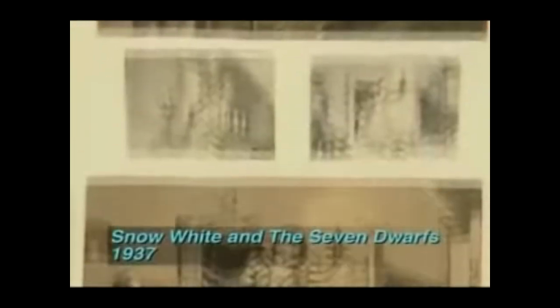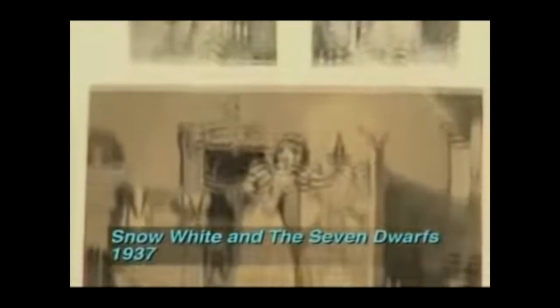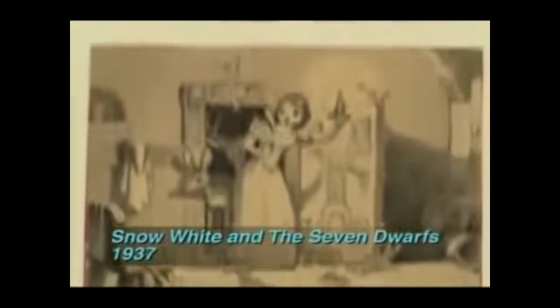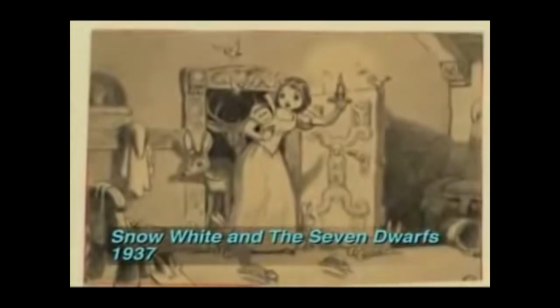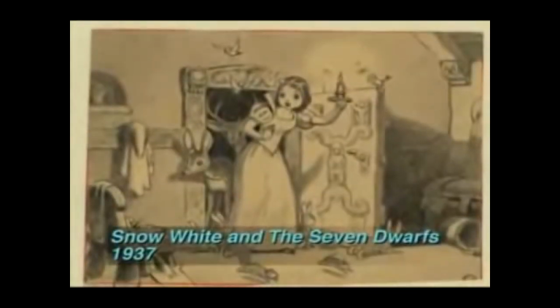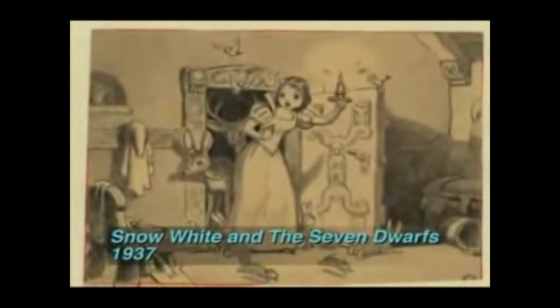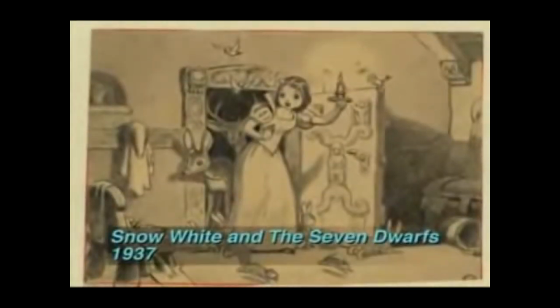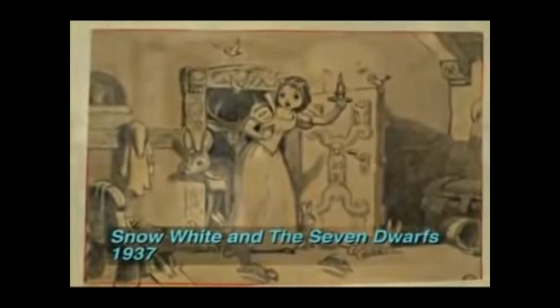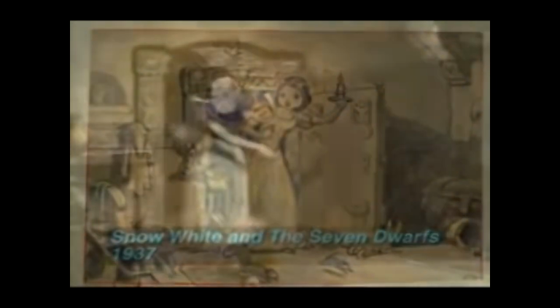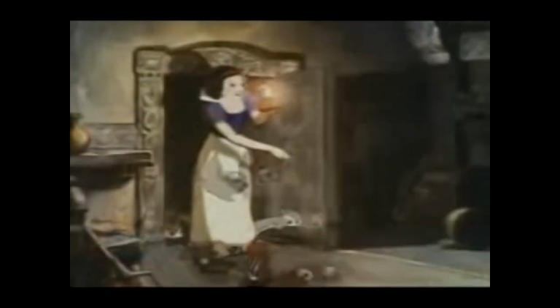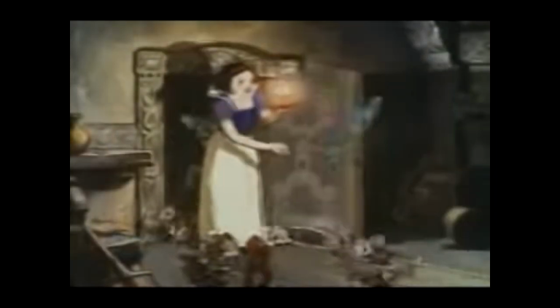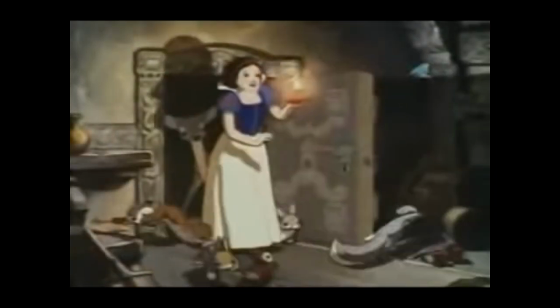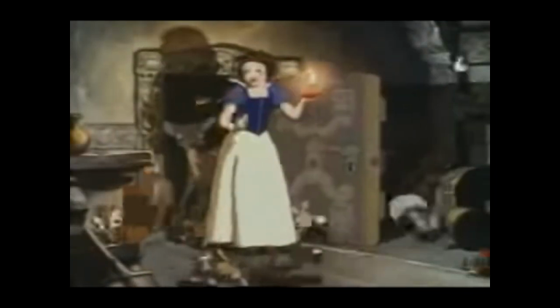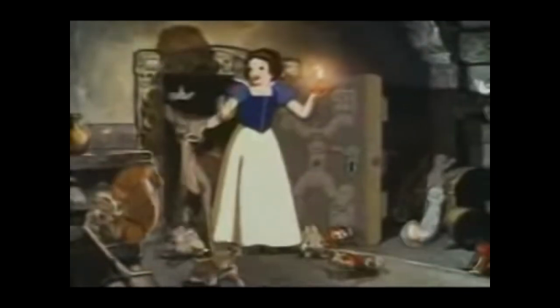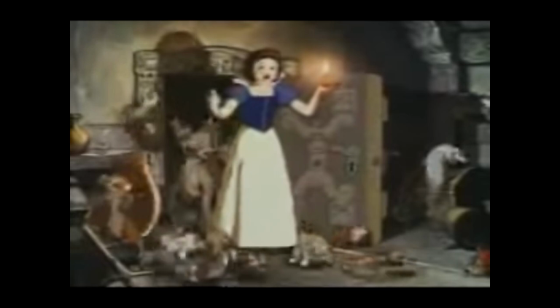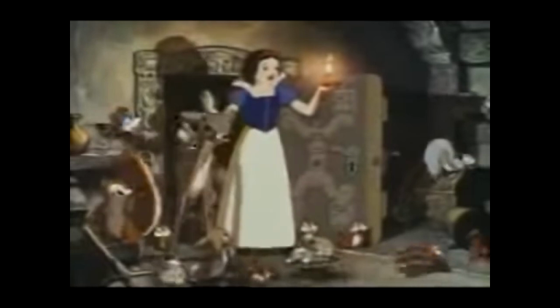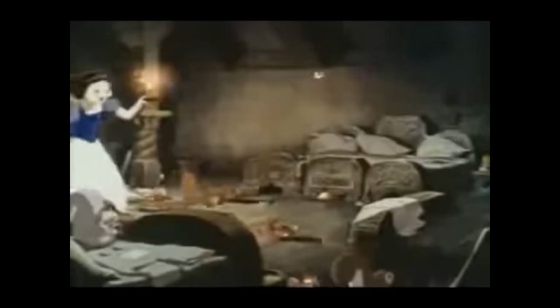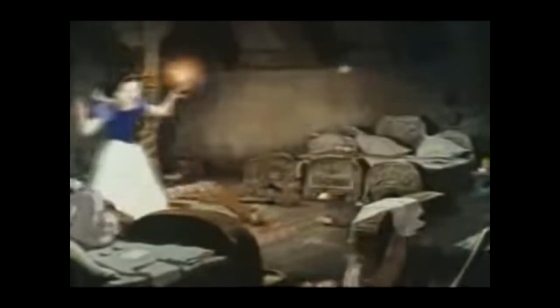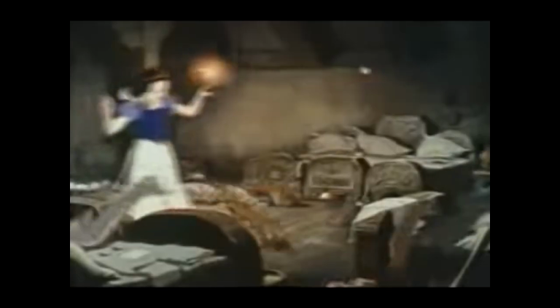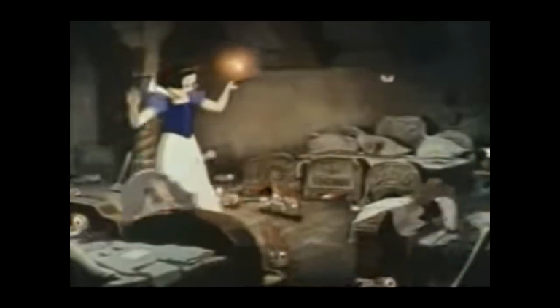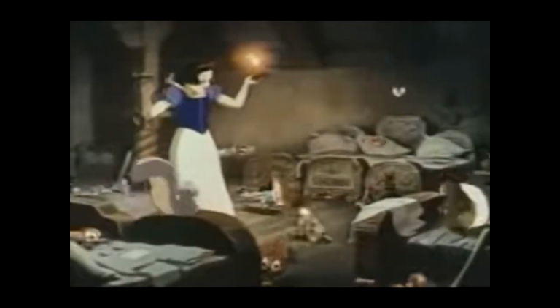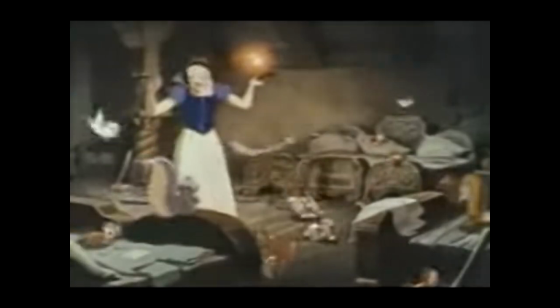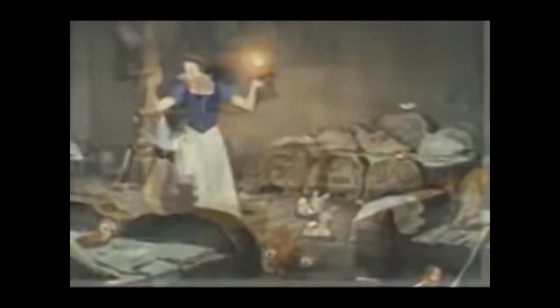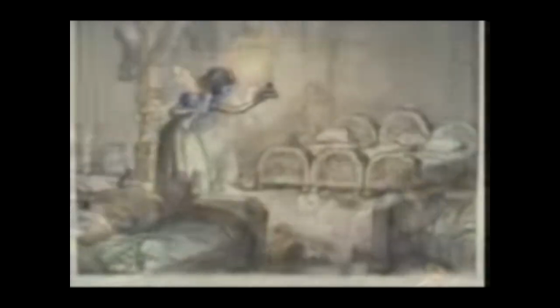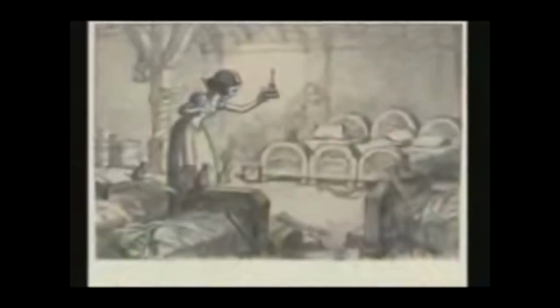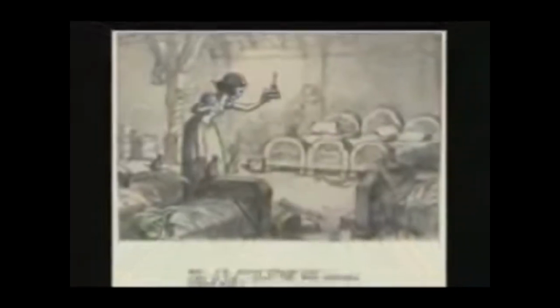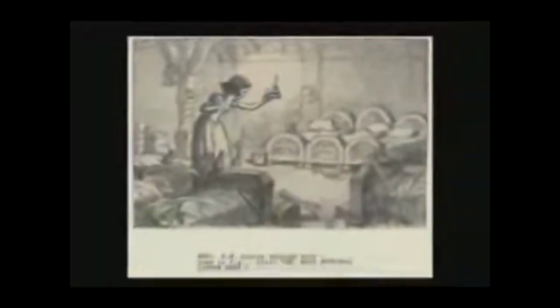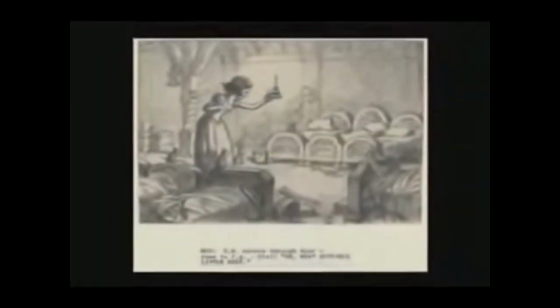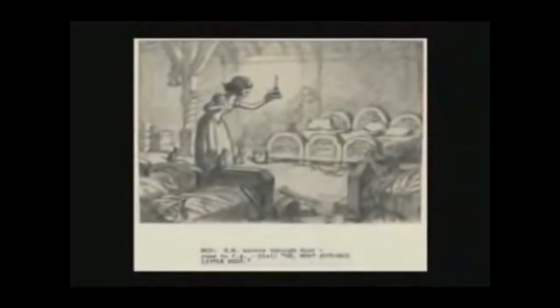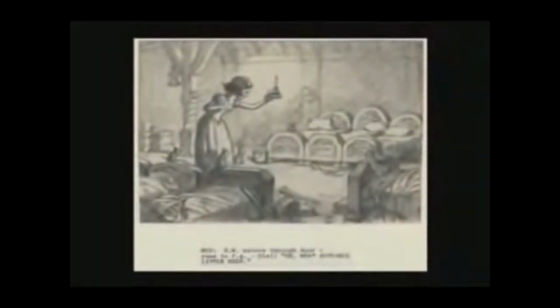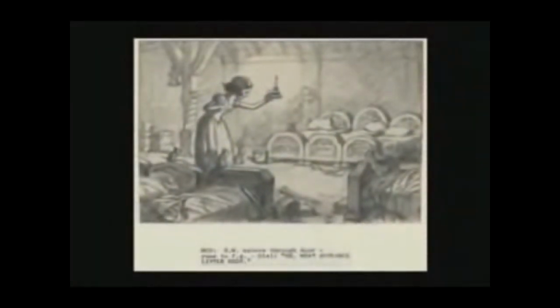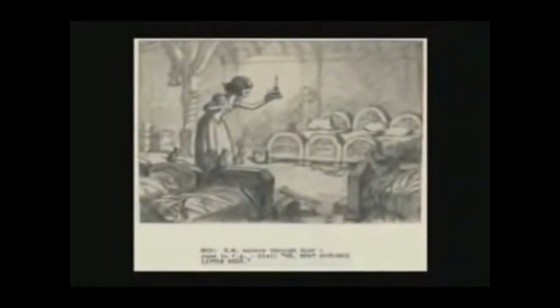Walt Disney developed the use of storyboards way back in the 1920s for his classic Mickey Mouse cartoon, Steamboat Willie. Storyboards are like little comic book panels of the entire movie, and they're used by tacking them up on a bulletin board so you can actually see the continuity of the movie. You can see the rough staging and camera positions. You can see the acting of the characters. The dialogue is written underneath.